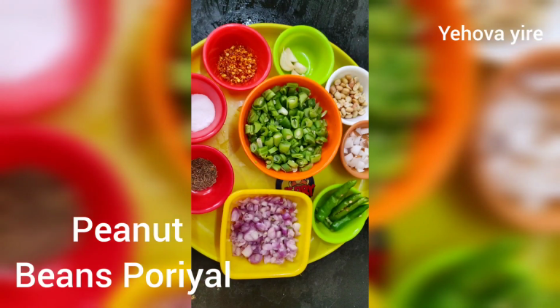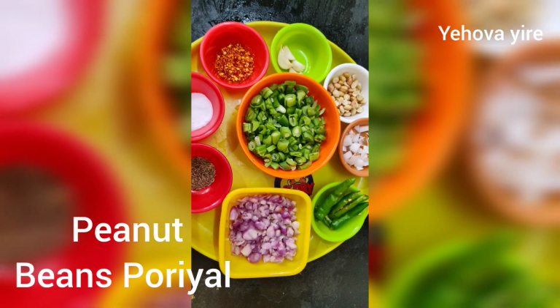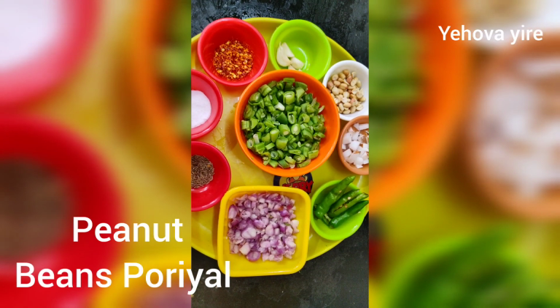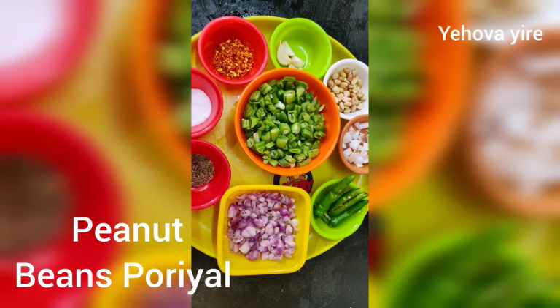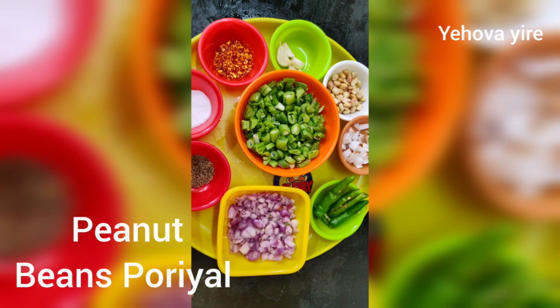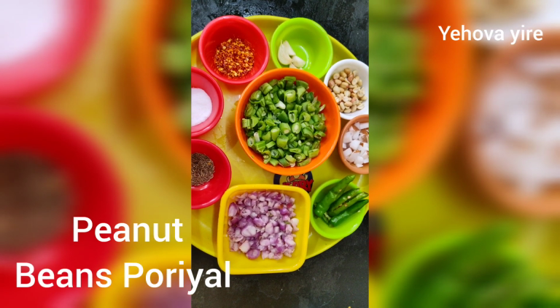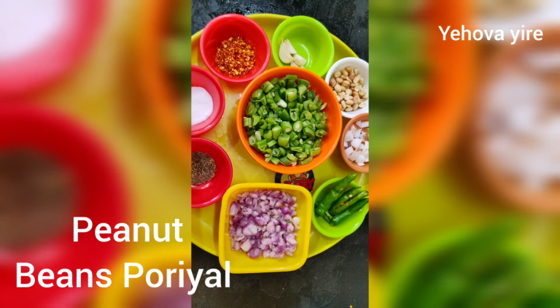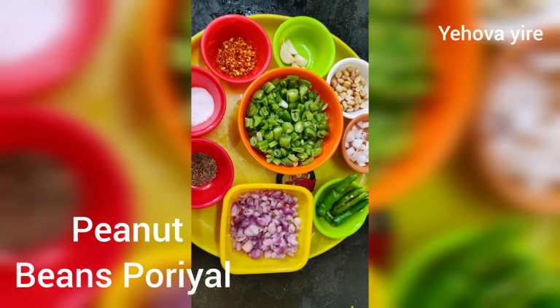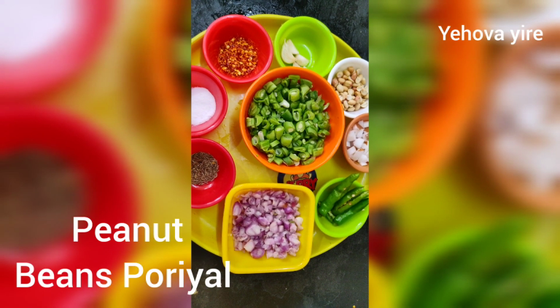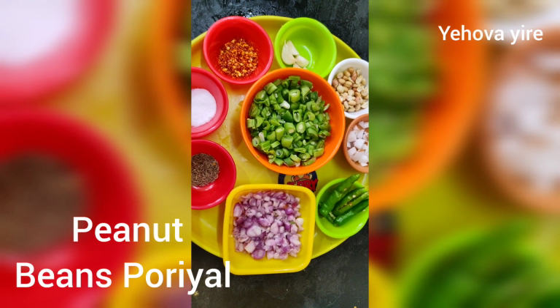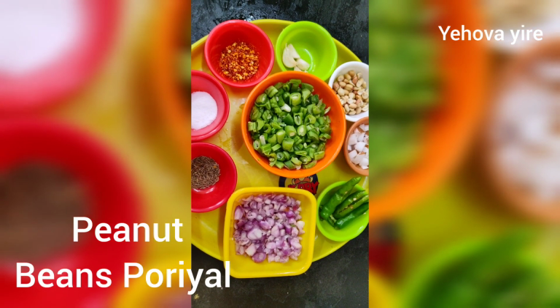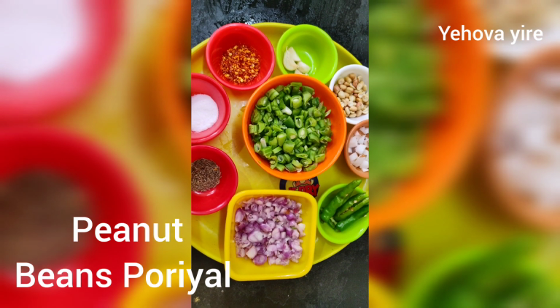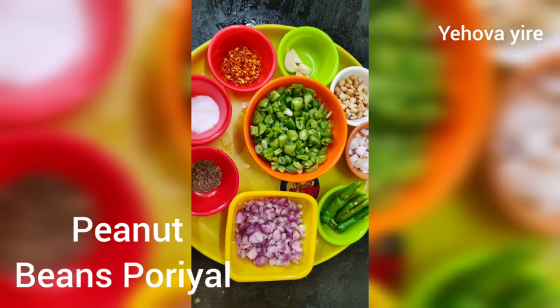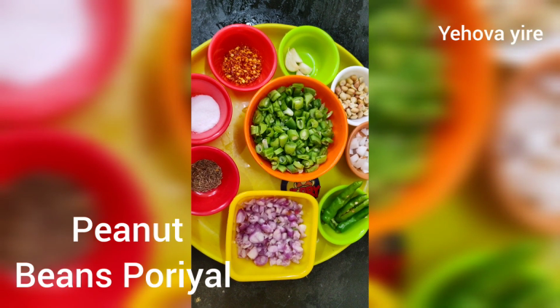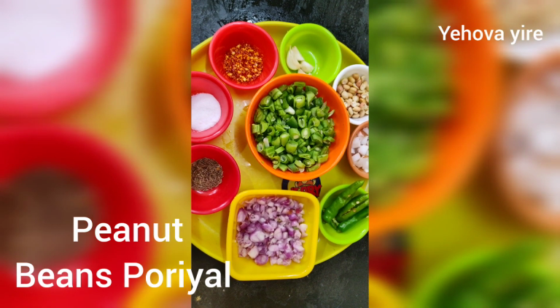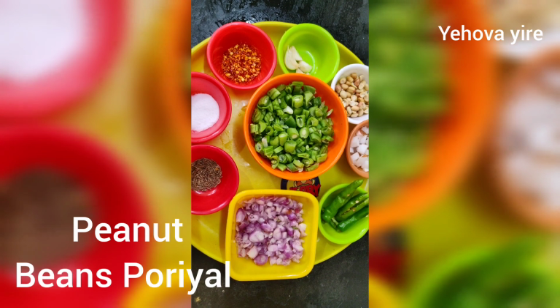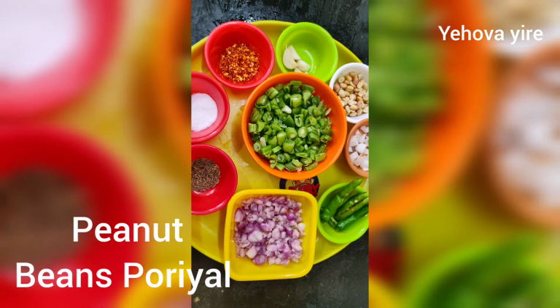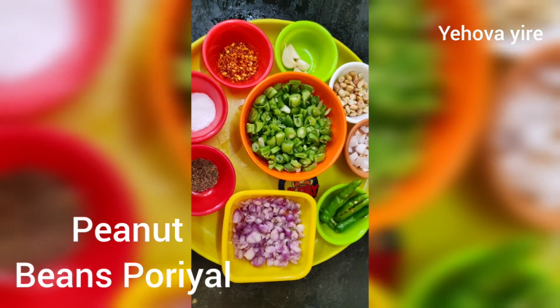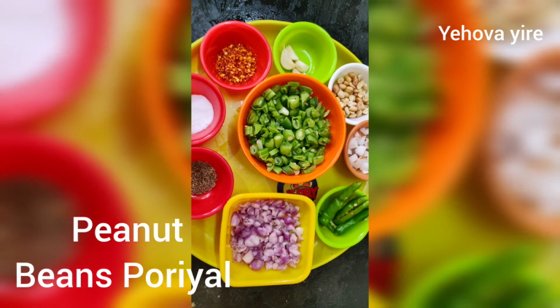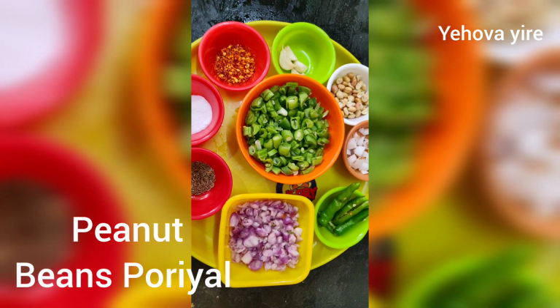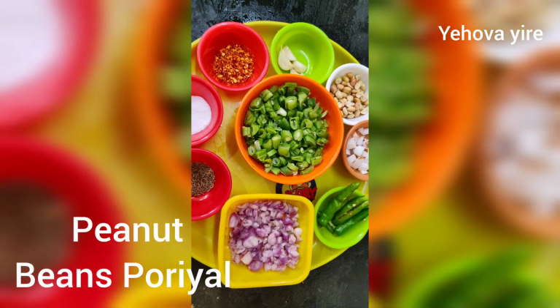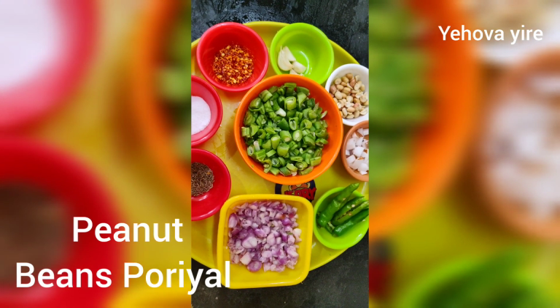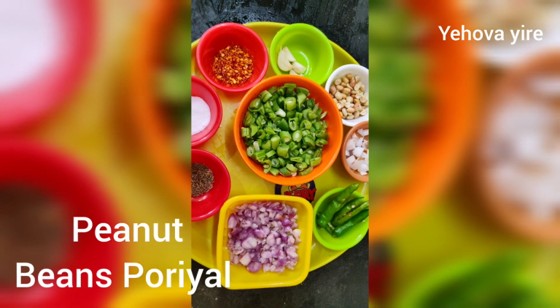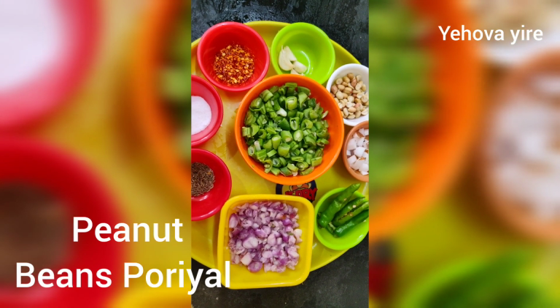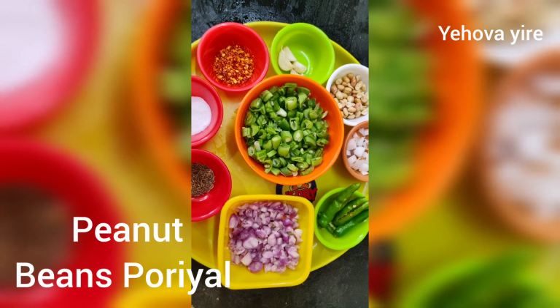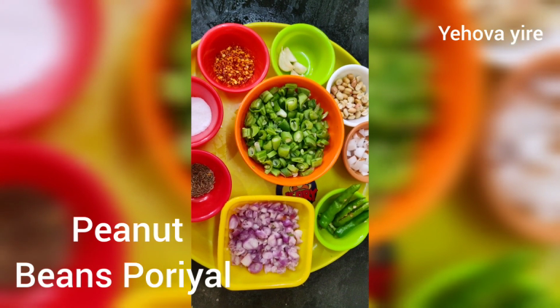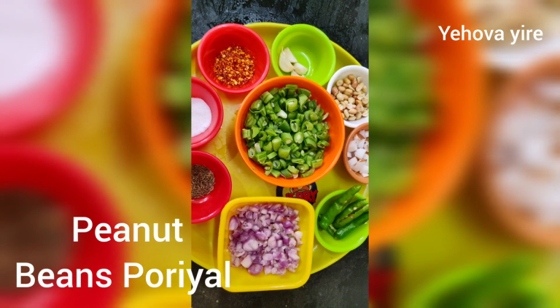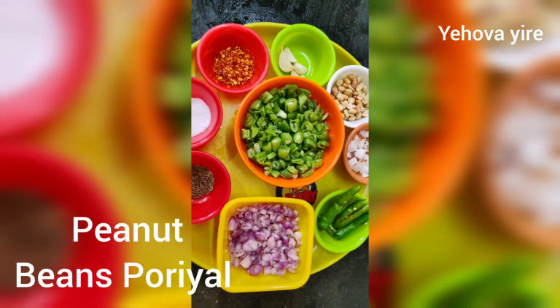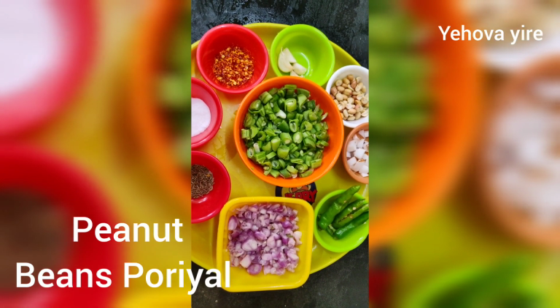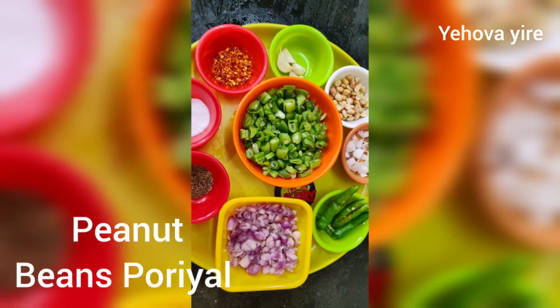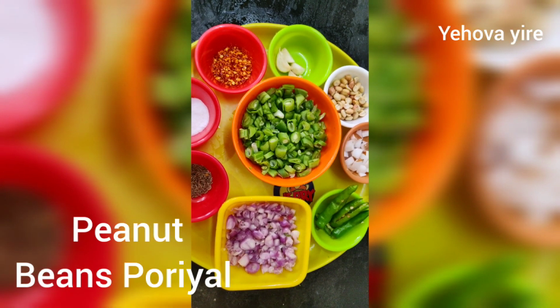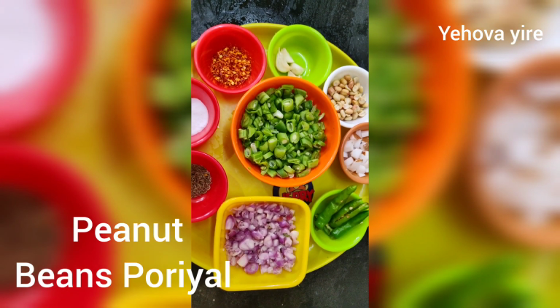Hi friends, welcome back to Yagawa Irayo Tip Channel. Friends, if you are talking about a super-run beans, we will talk about the ingredients.